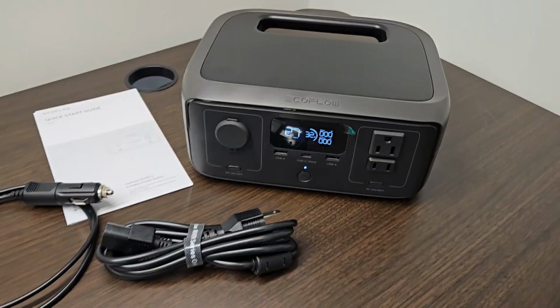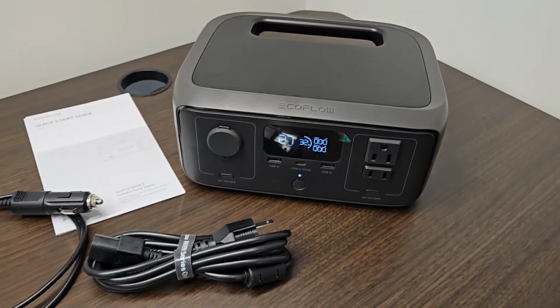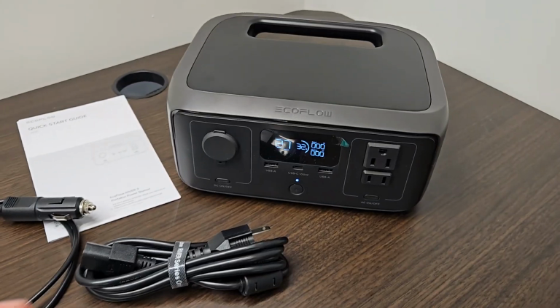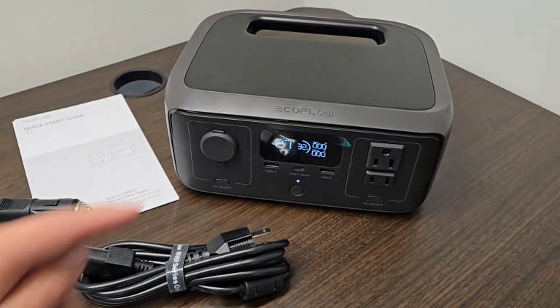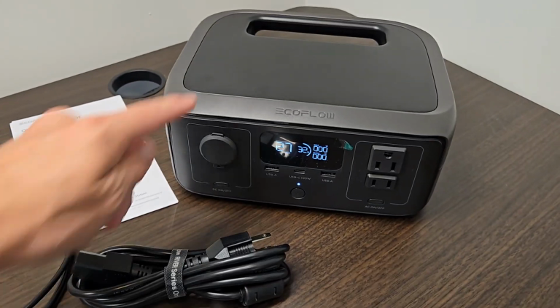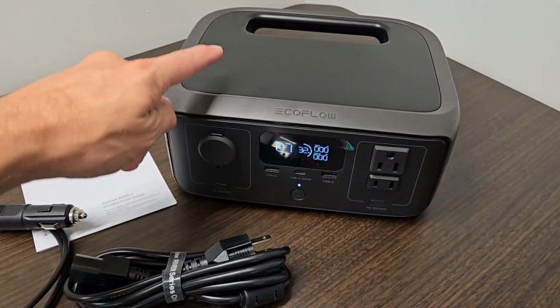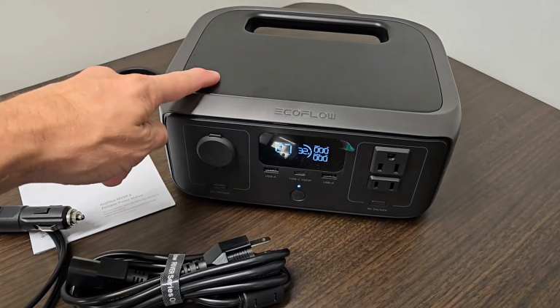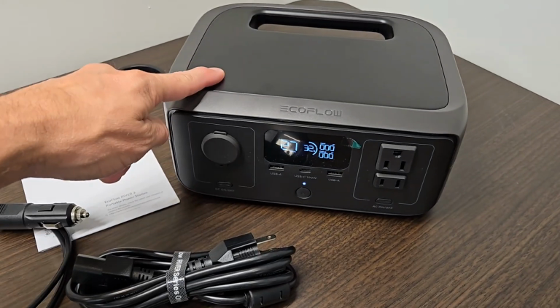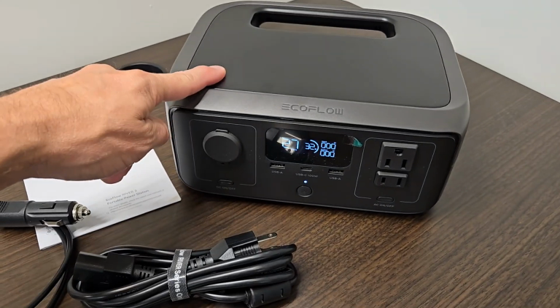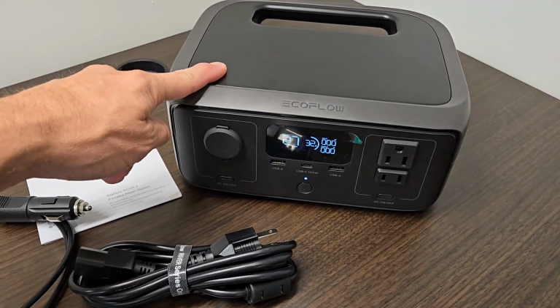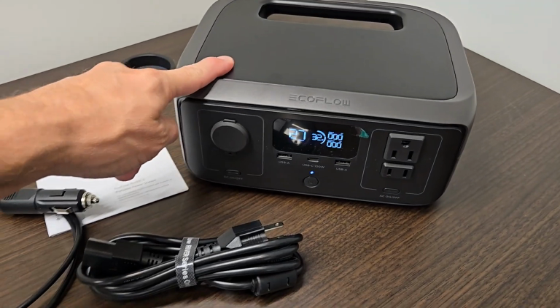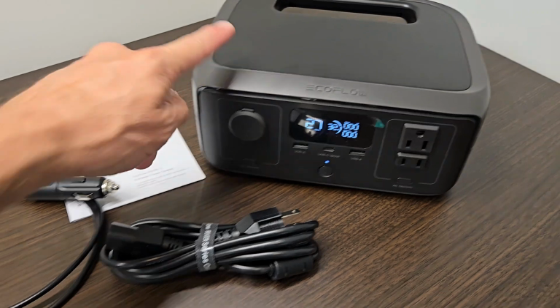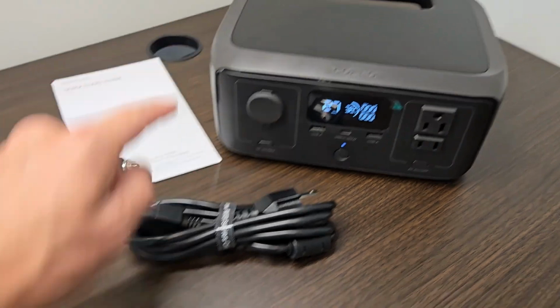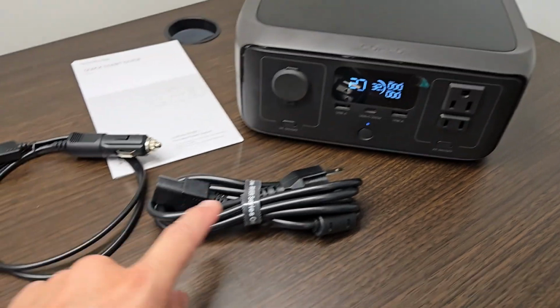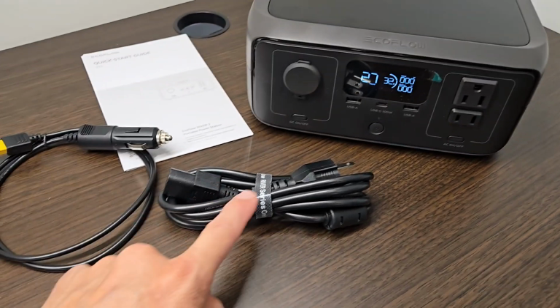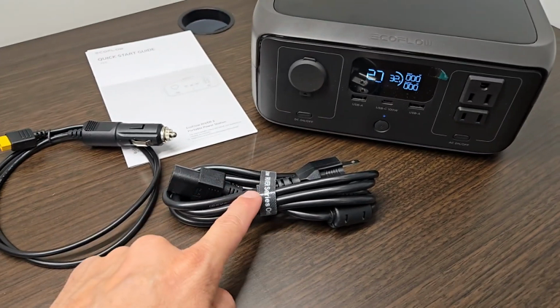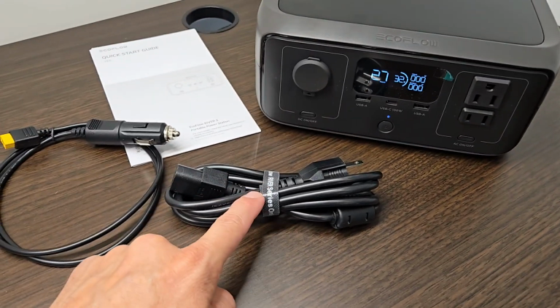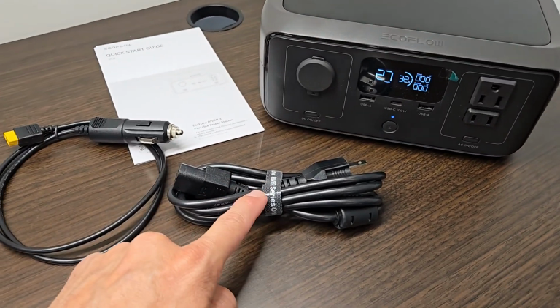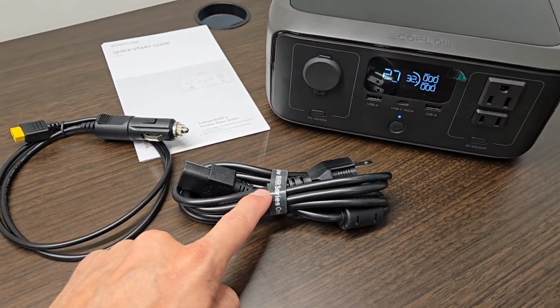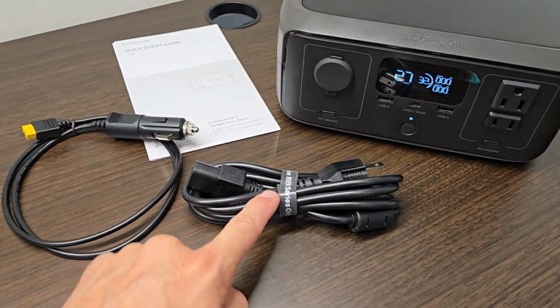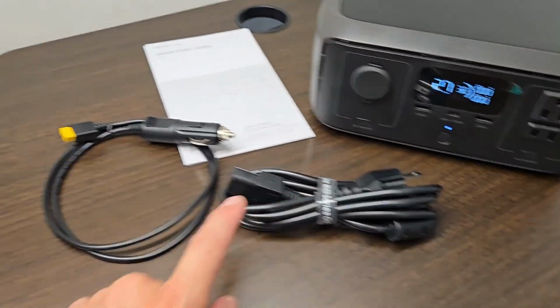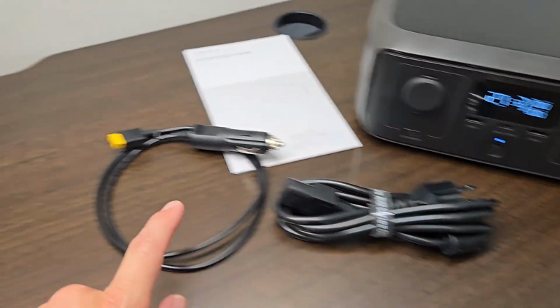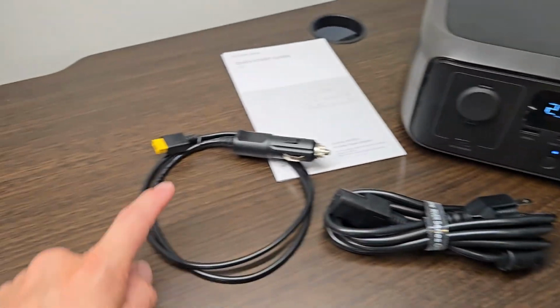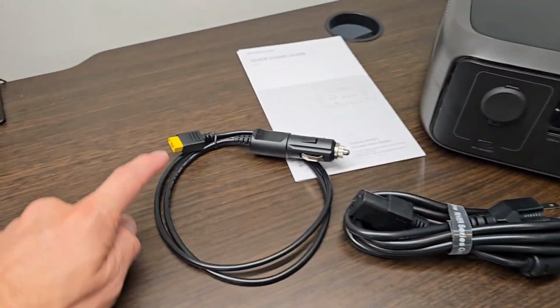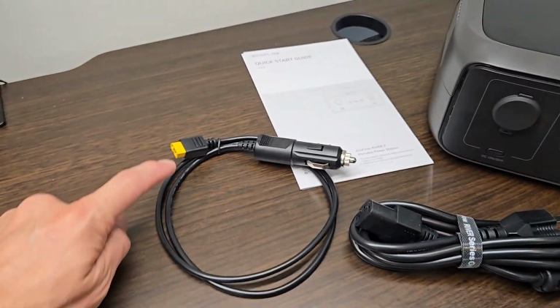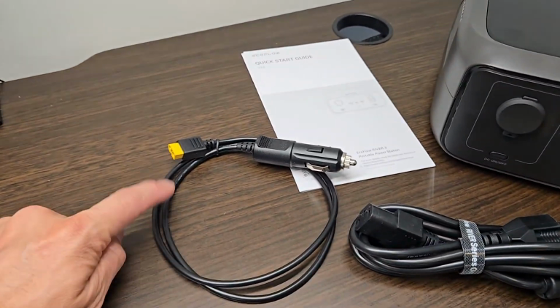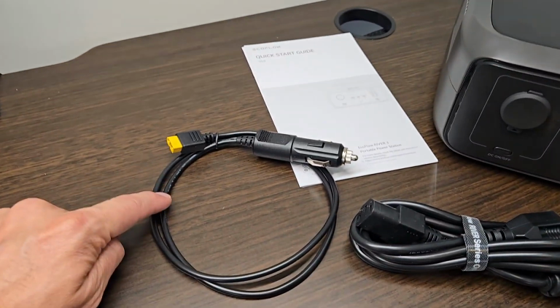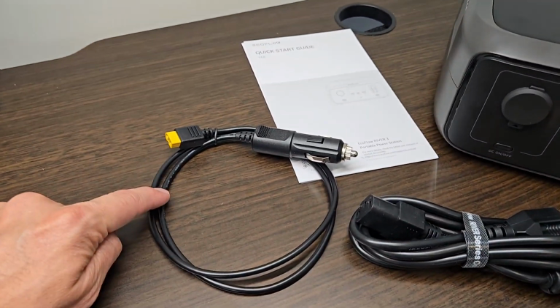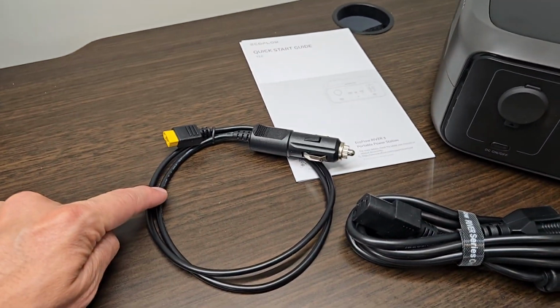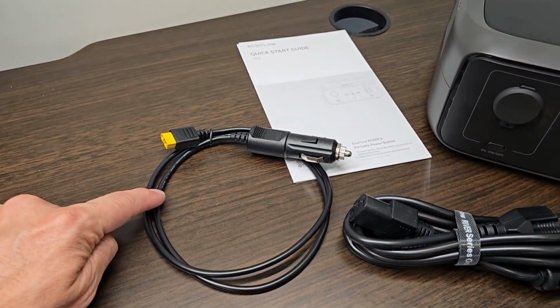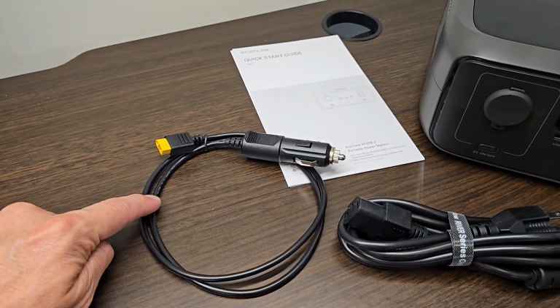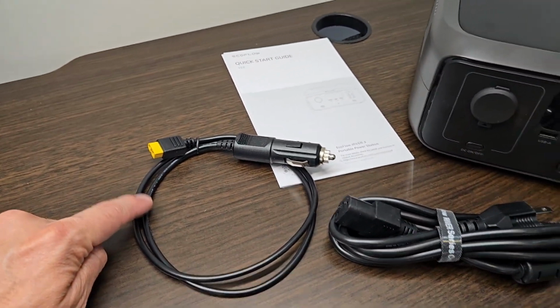Inside the box you get the main unit itself, your AC power cord, and a 12 volt charger as well.